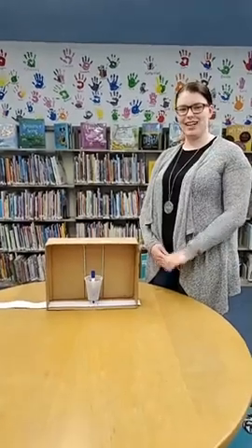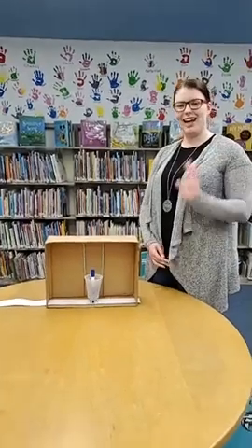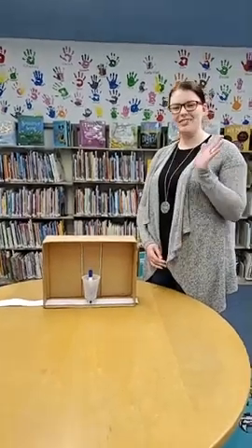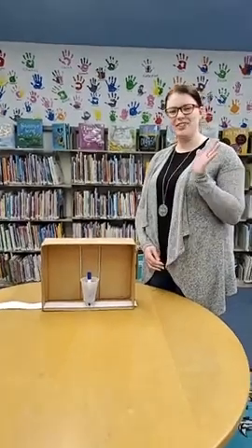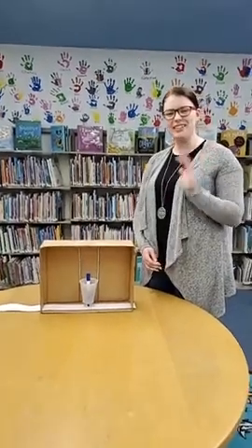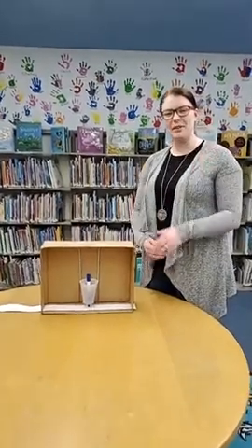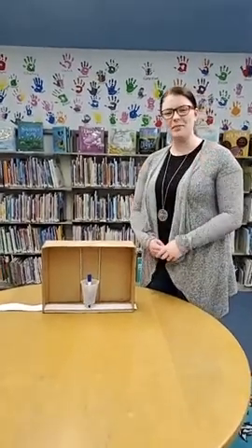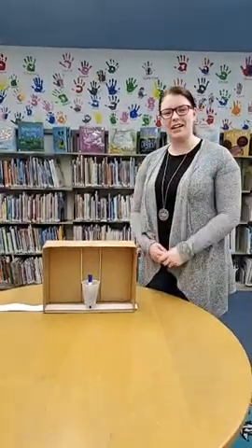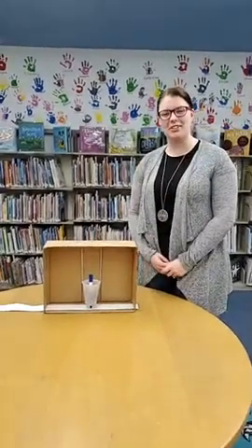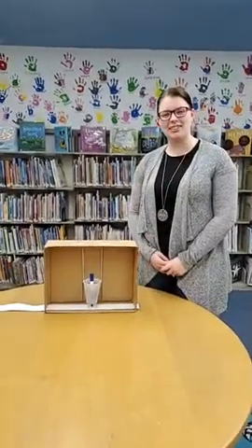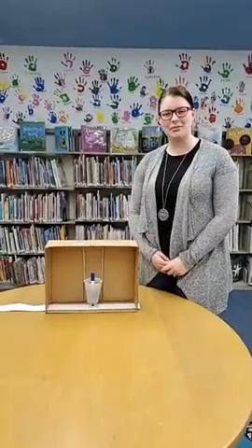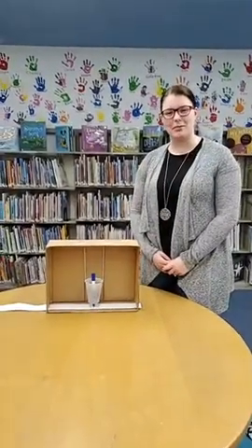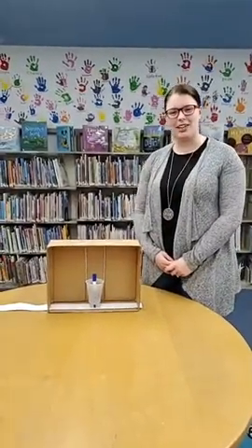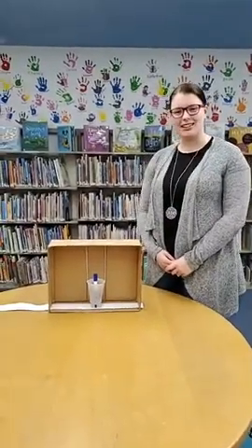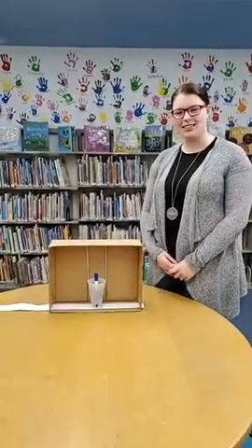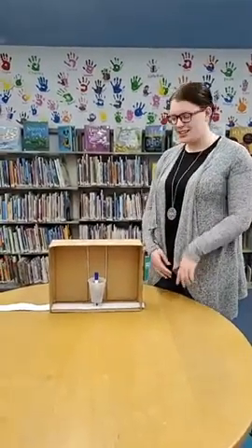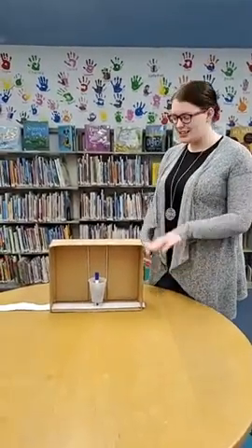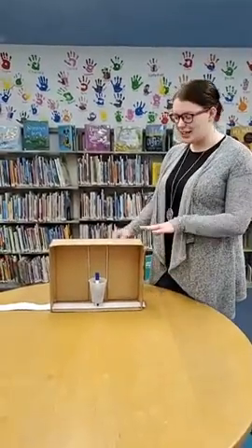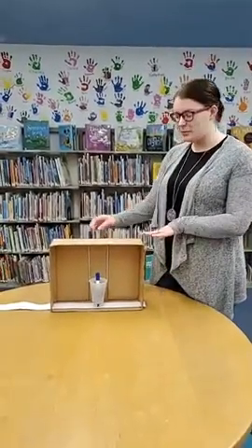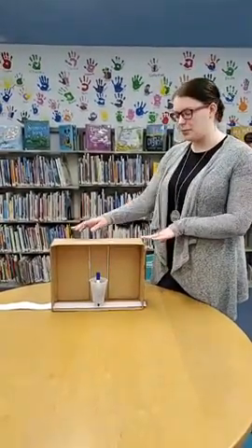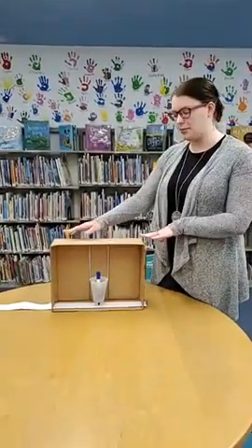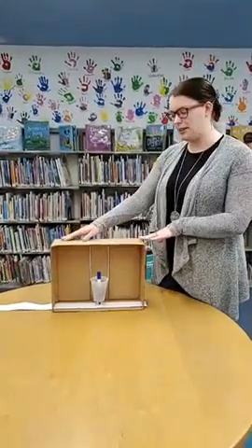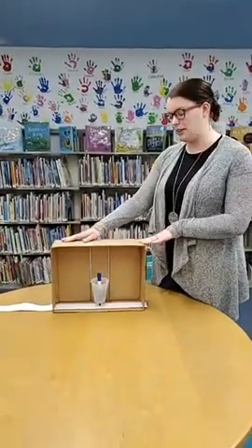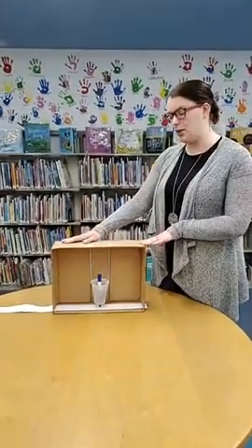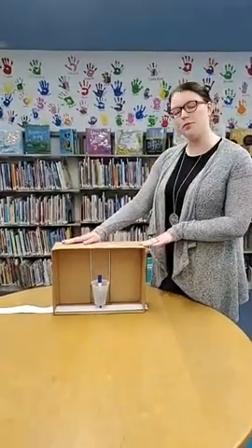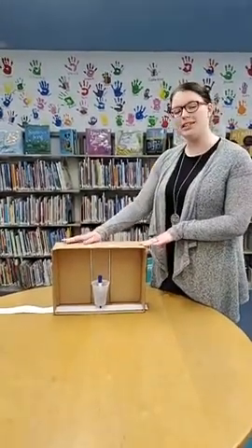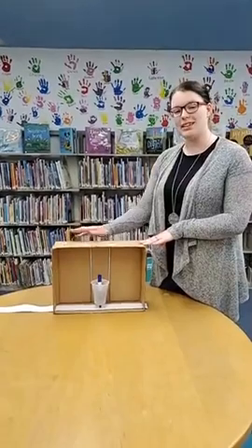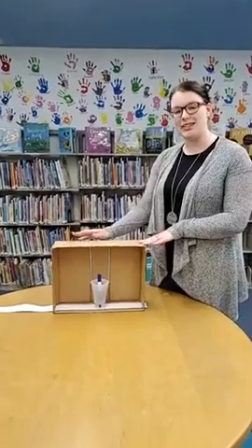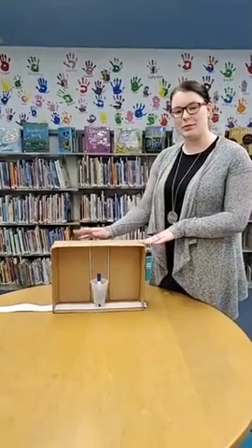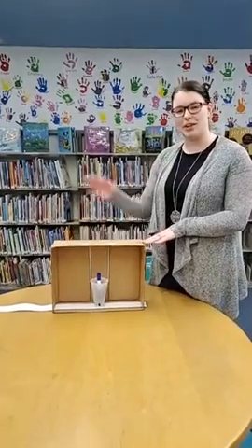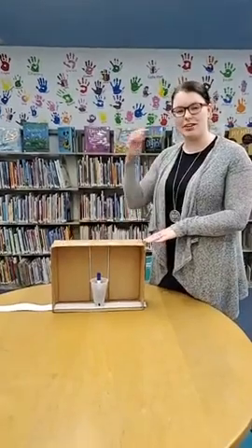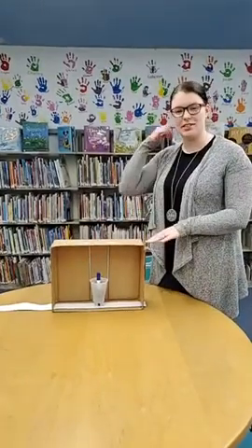Hi friends! Welcome back to our STEMmed Up class. Today we will be making homemade seismographs.